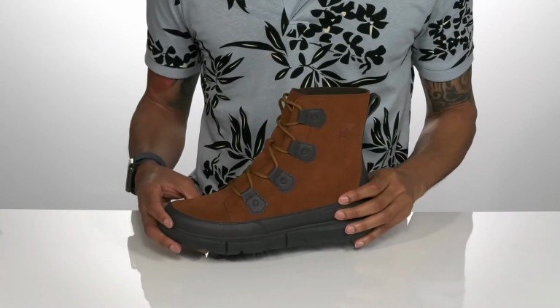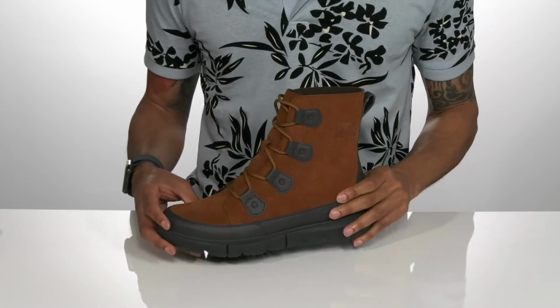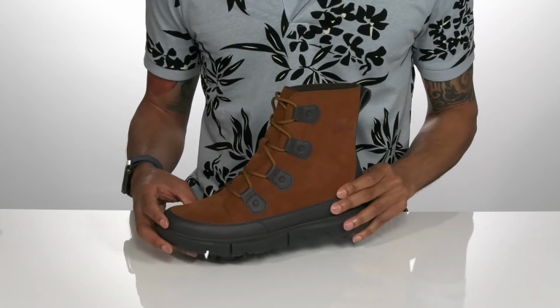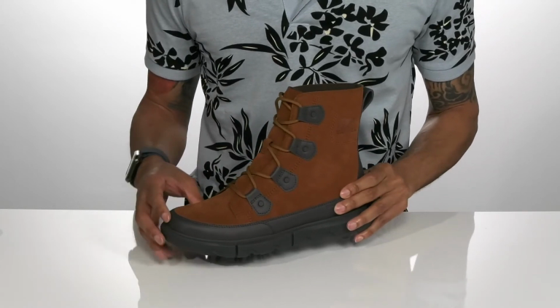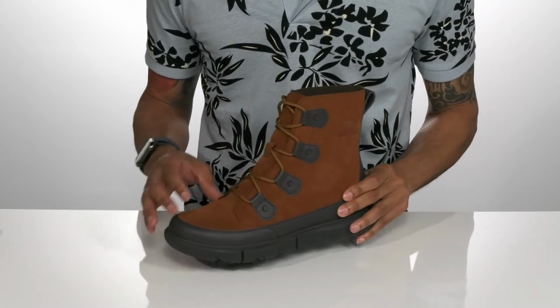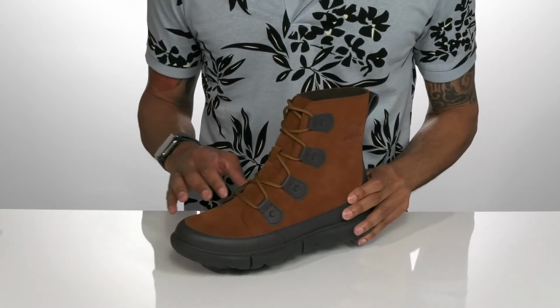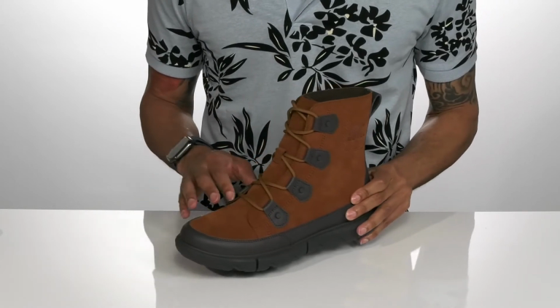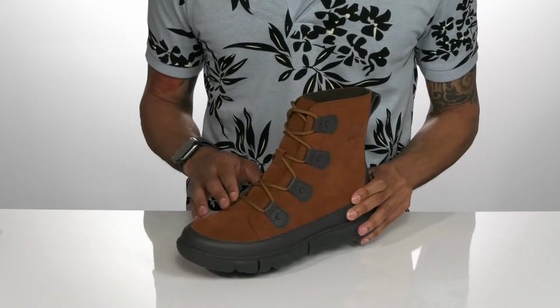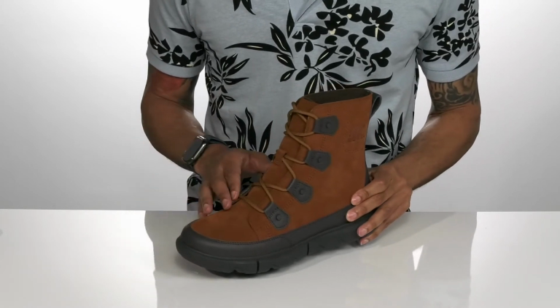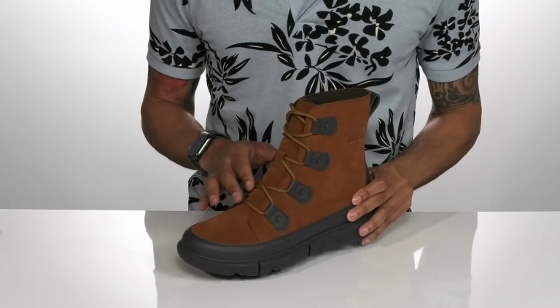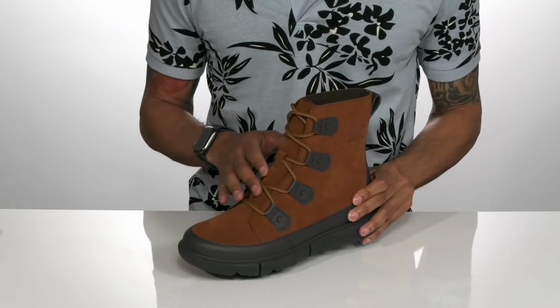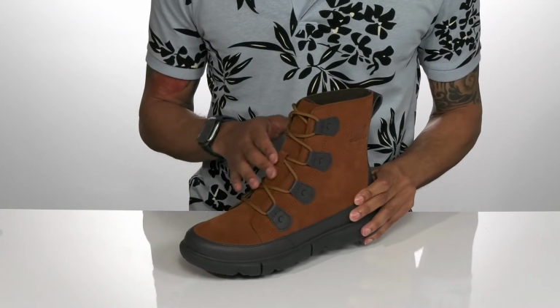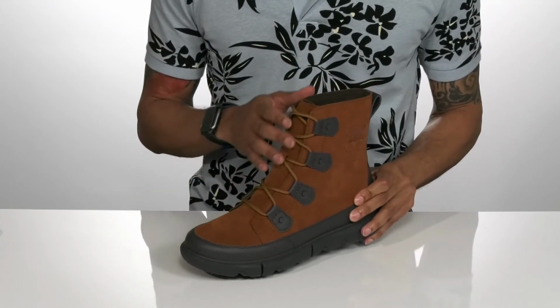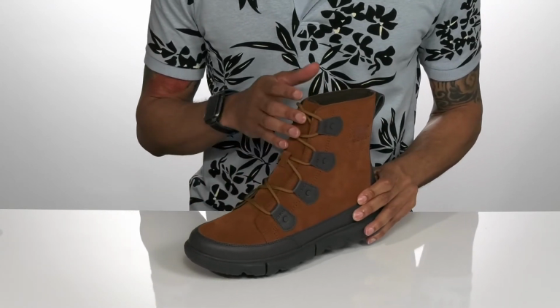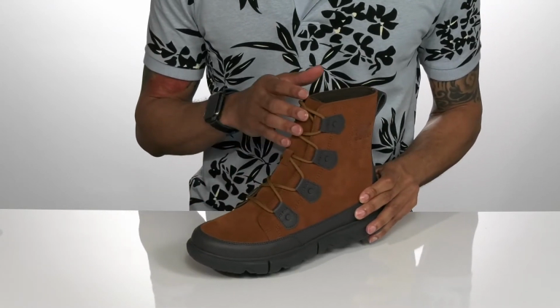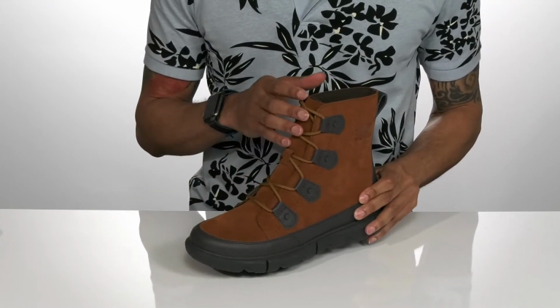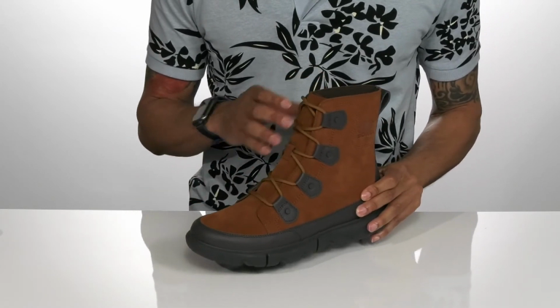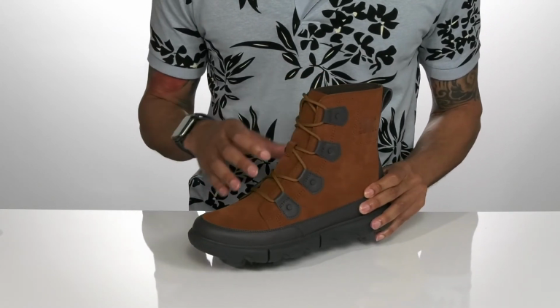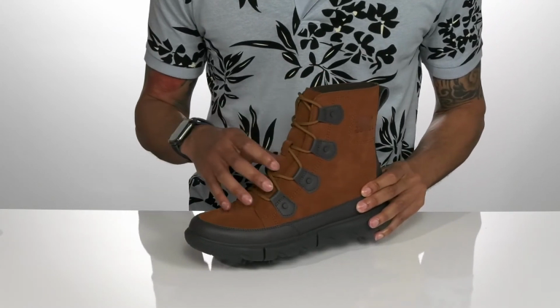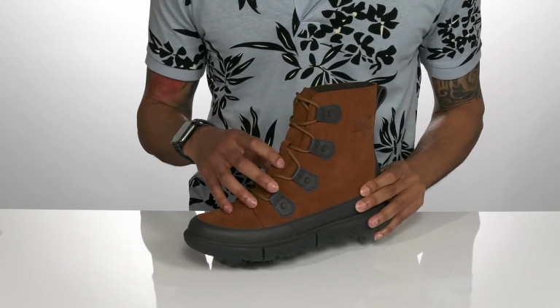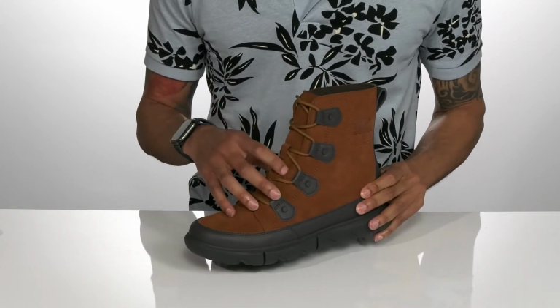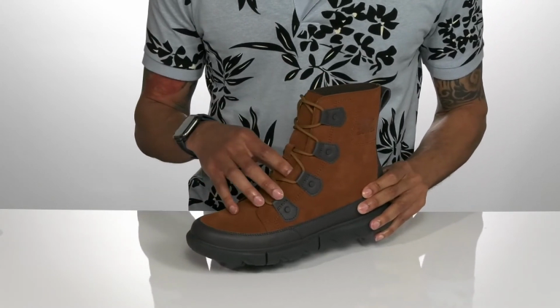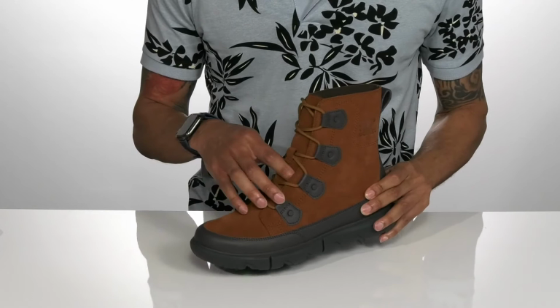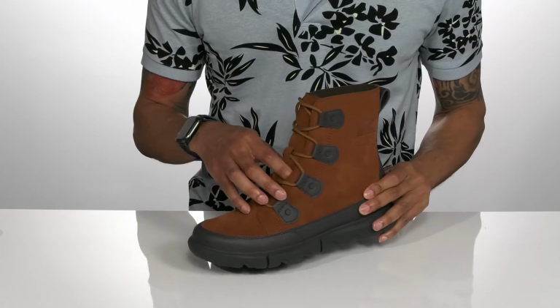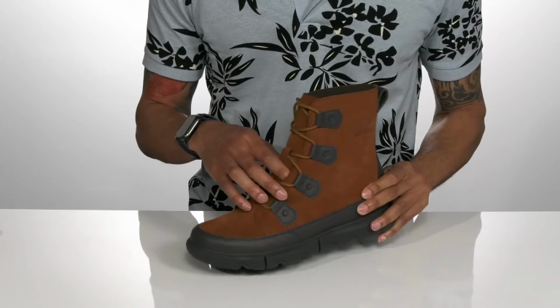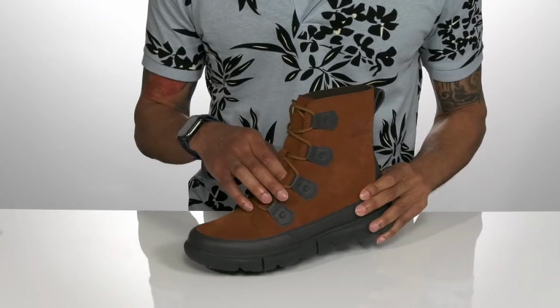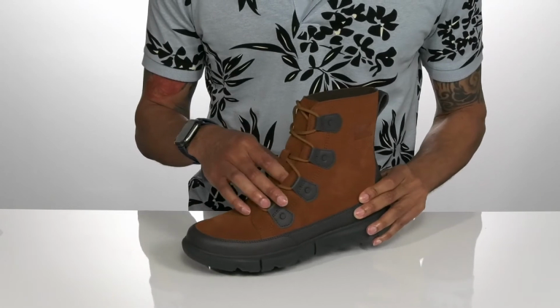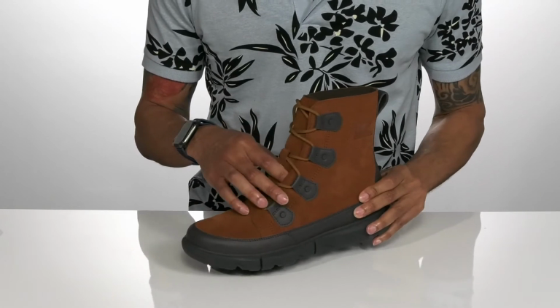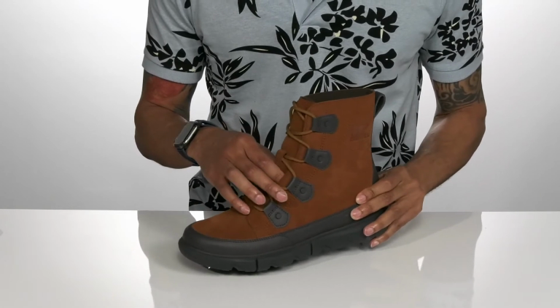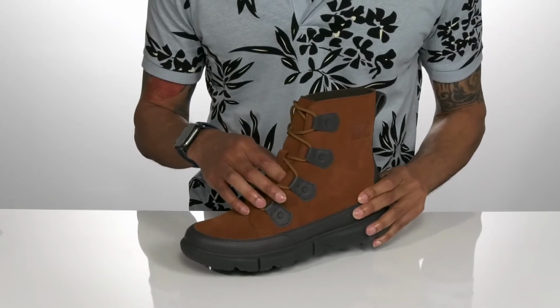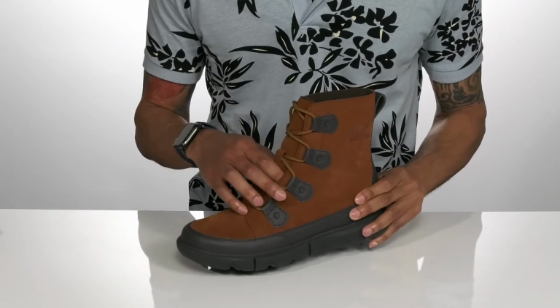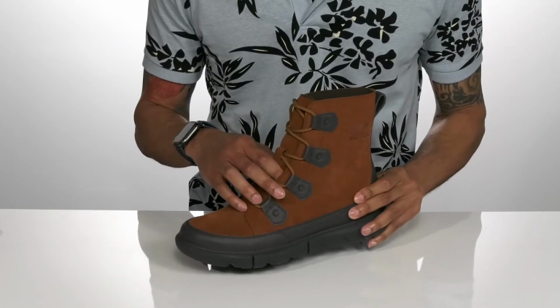There is a unique lace-up design along the top of the shoe with a gusseted tongue that's going to keep your foot nice and dry.